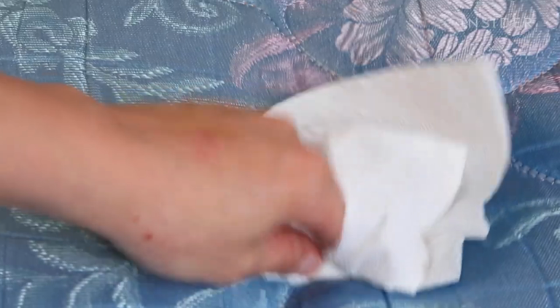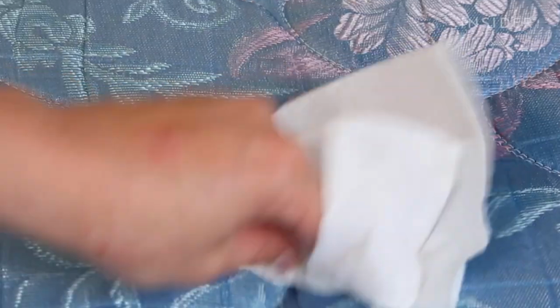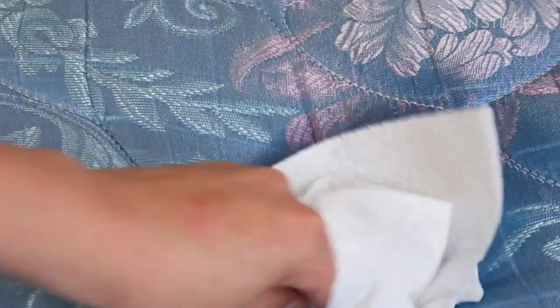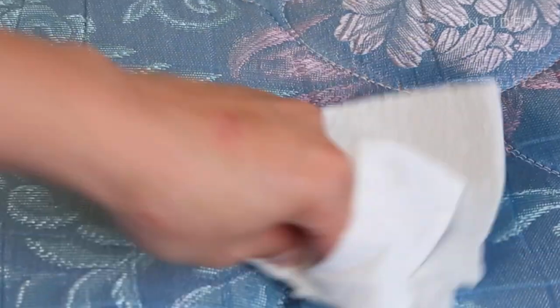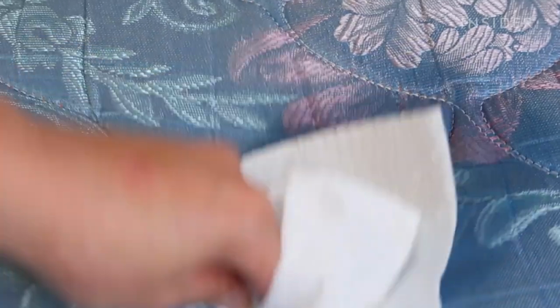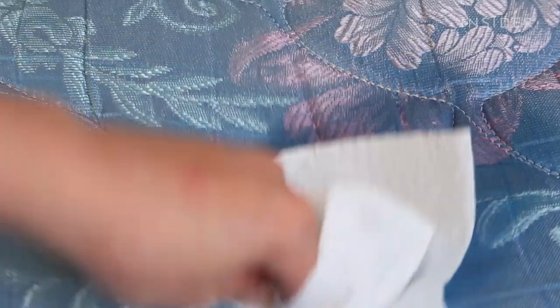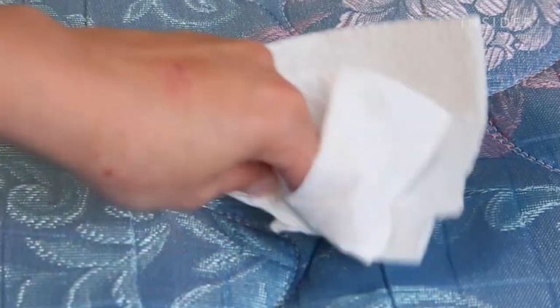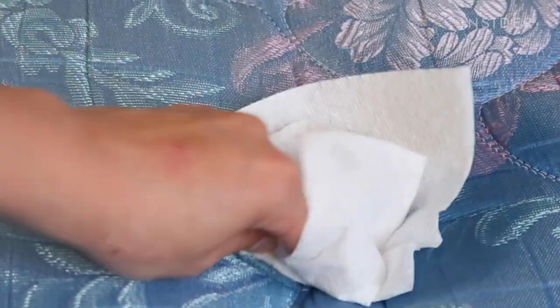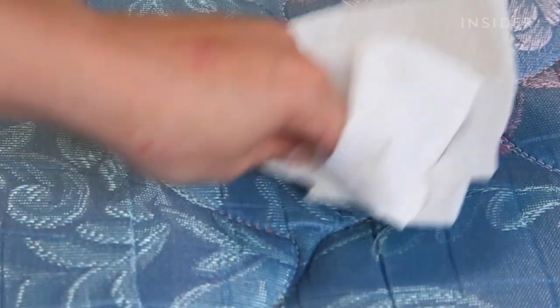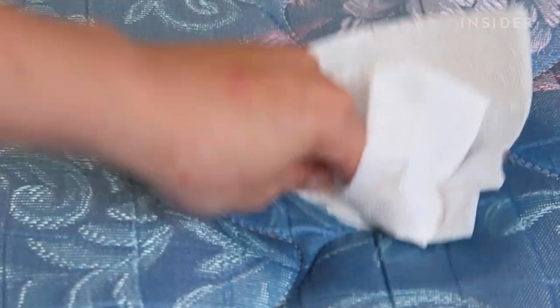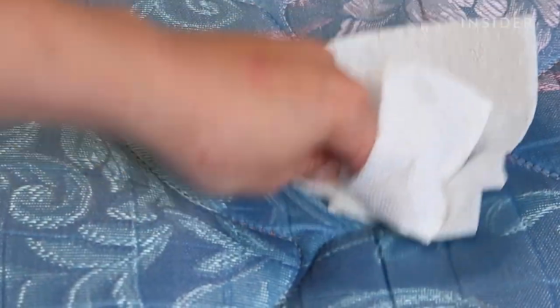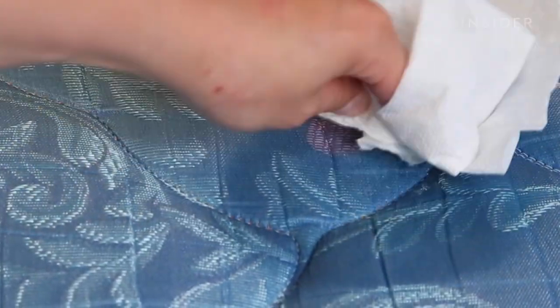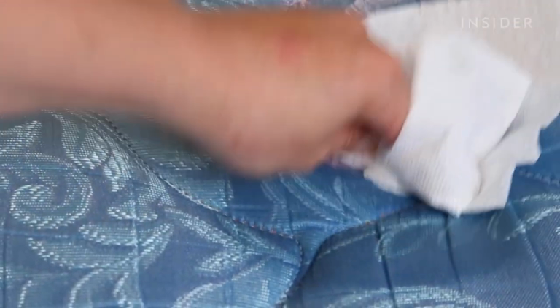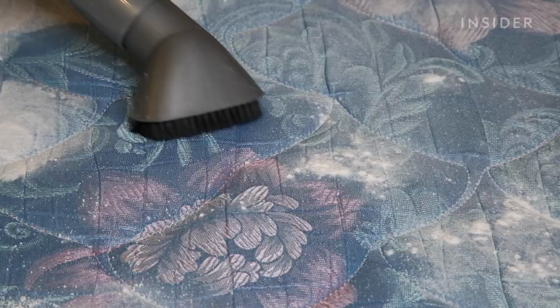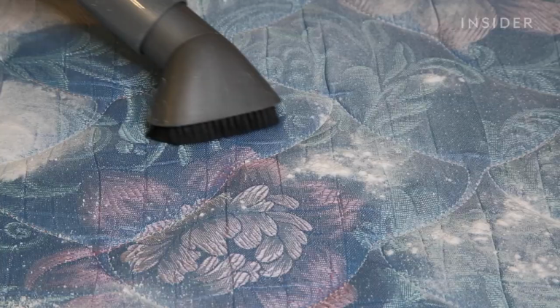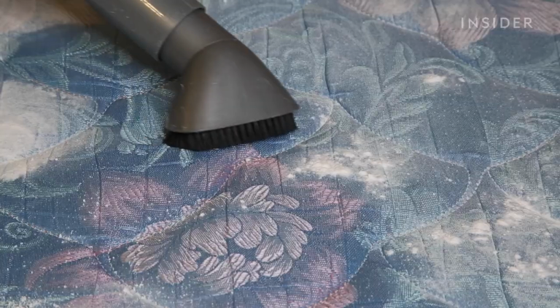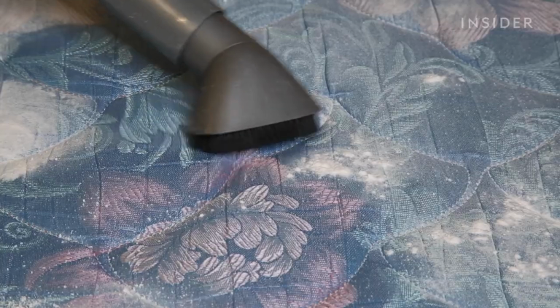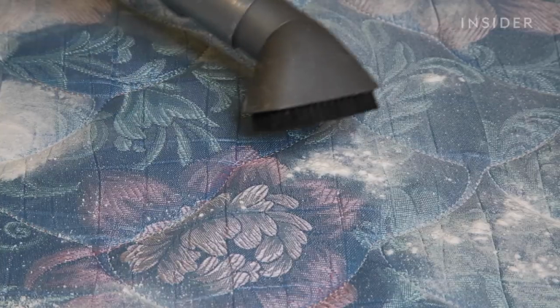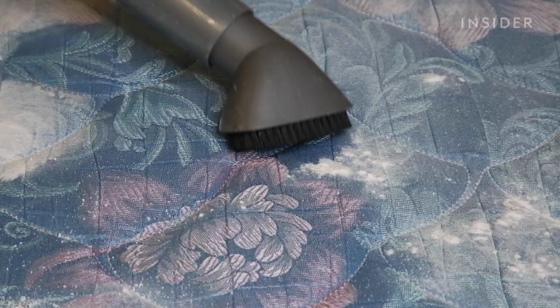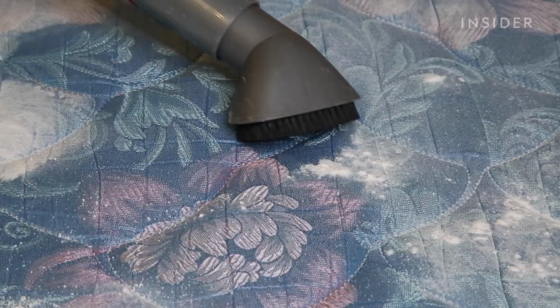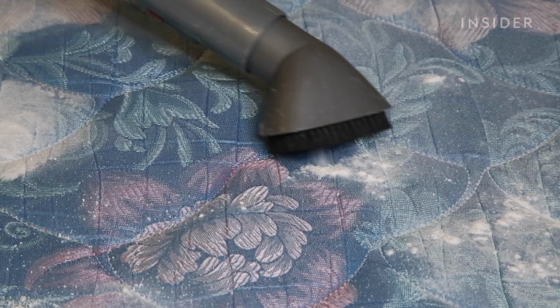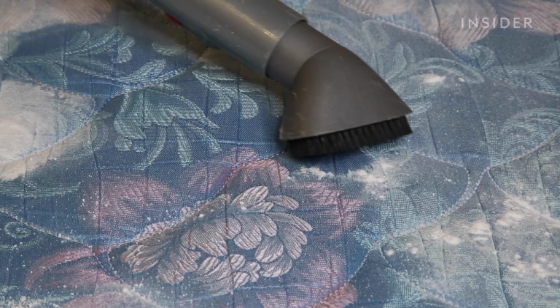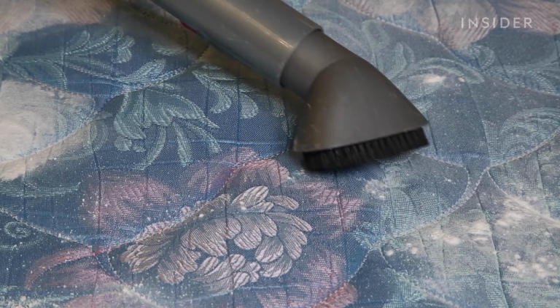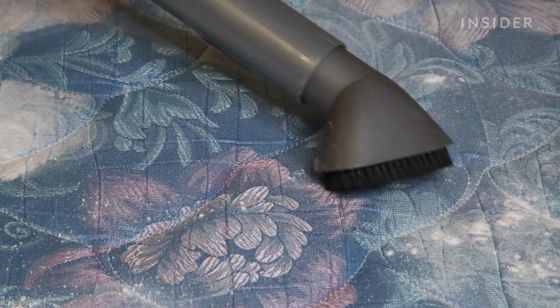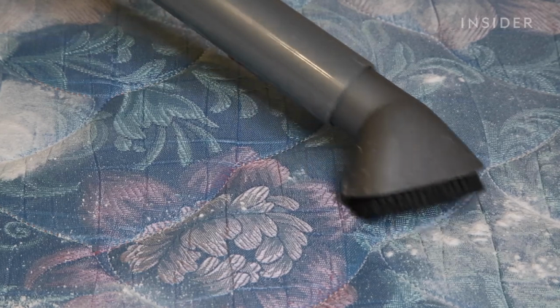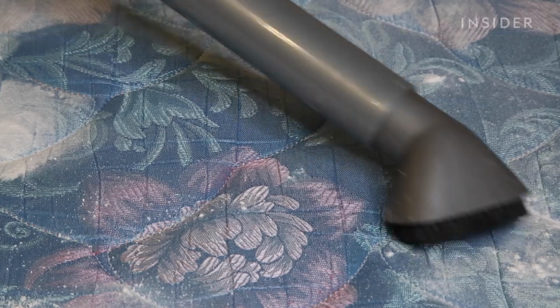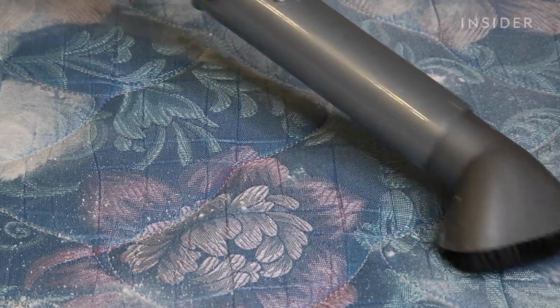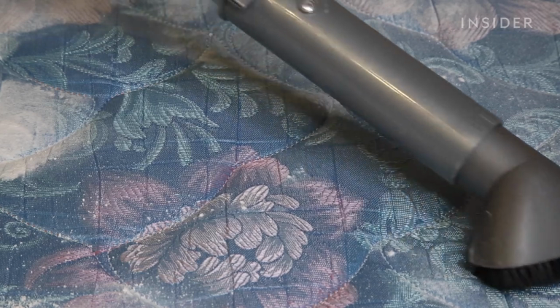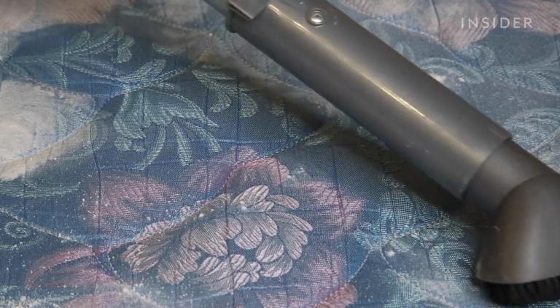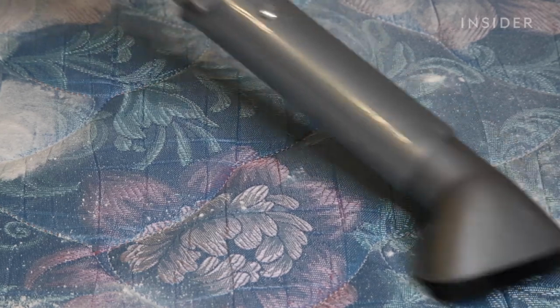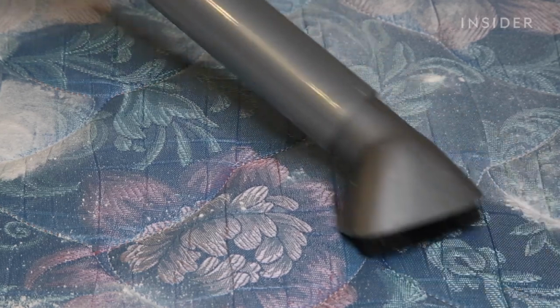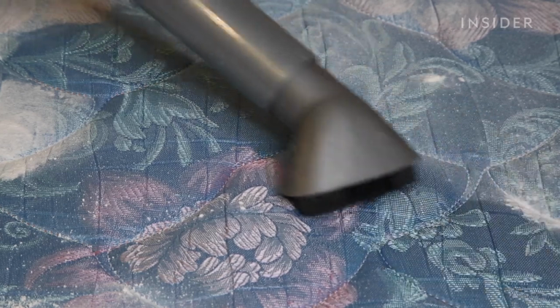To help prolong the life of your mattress, you should perform this deep cleaning about 2-4 times per year.